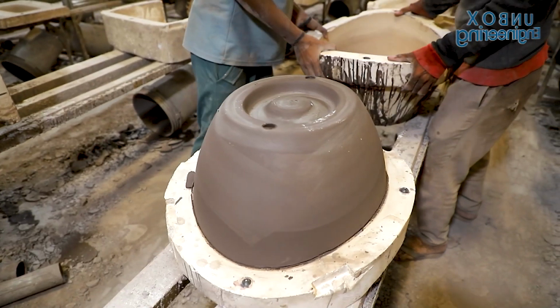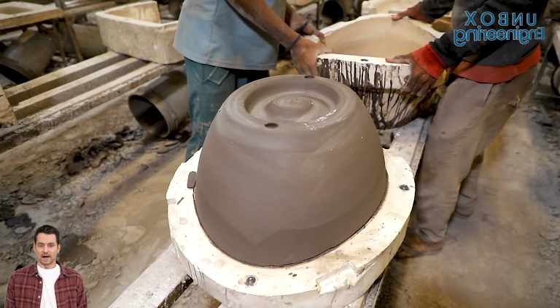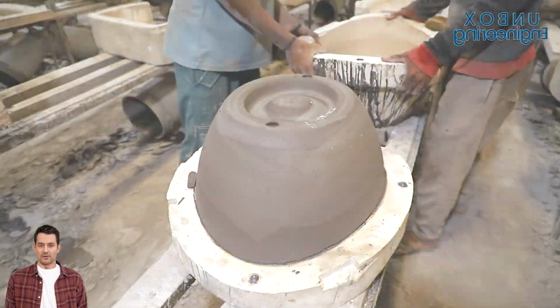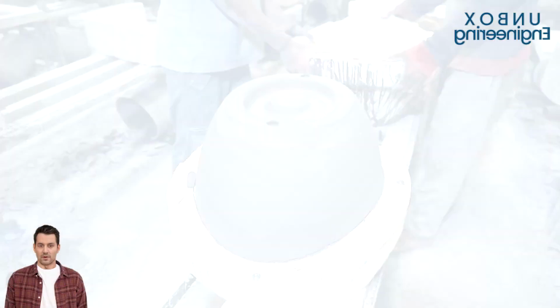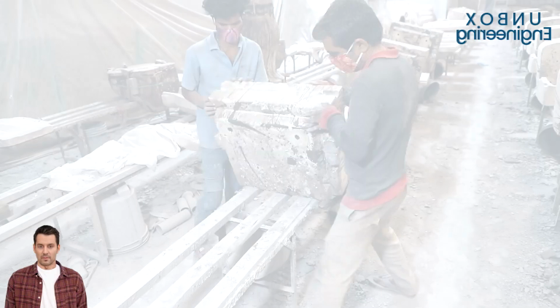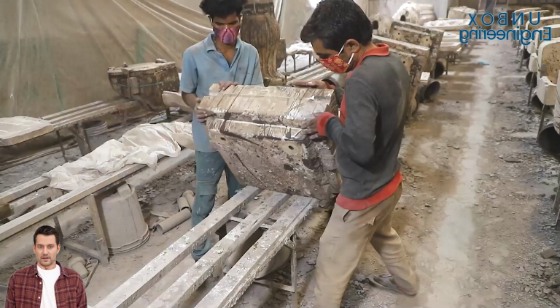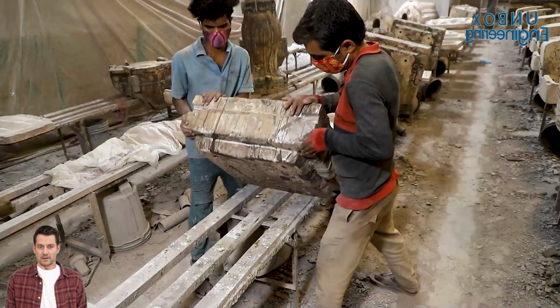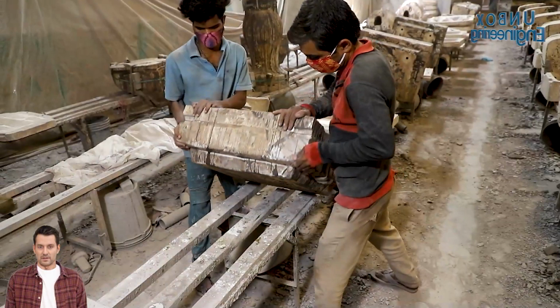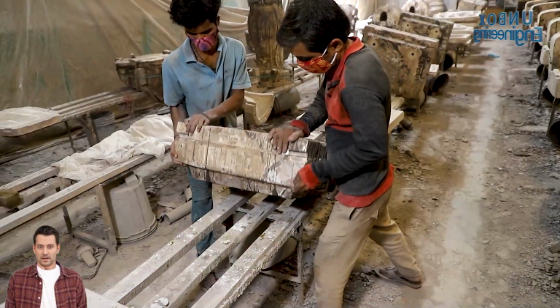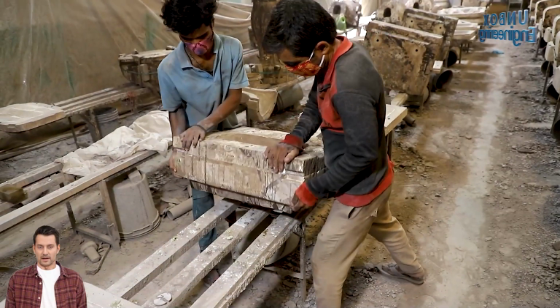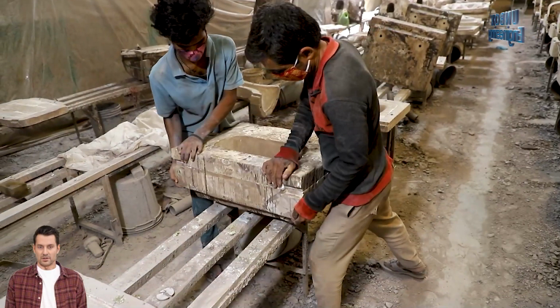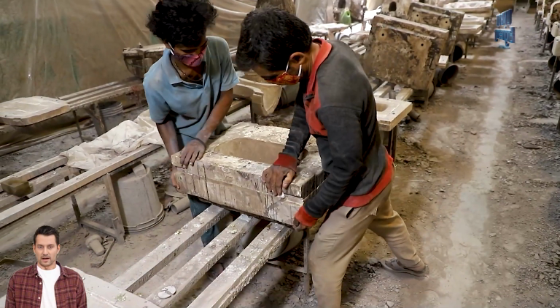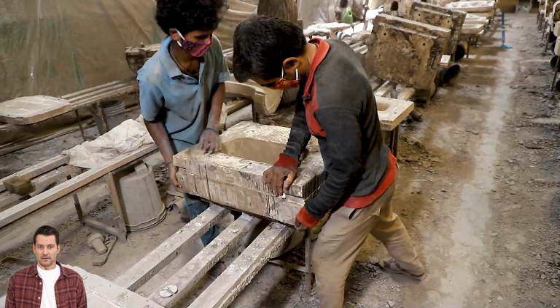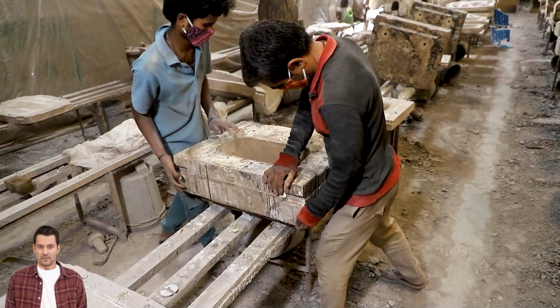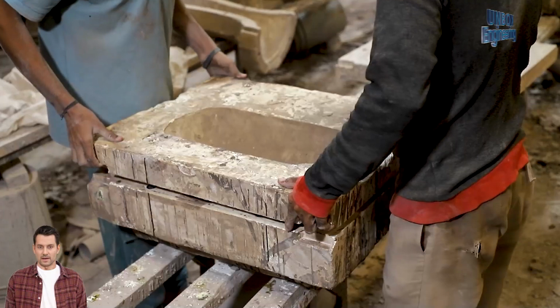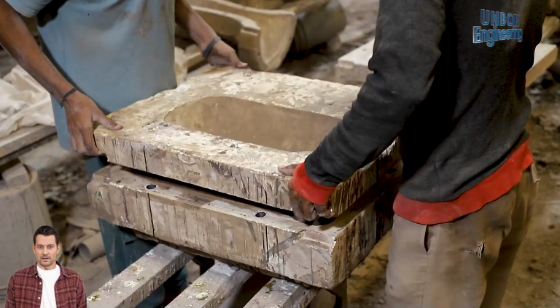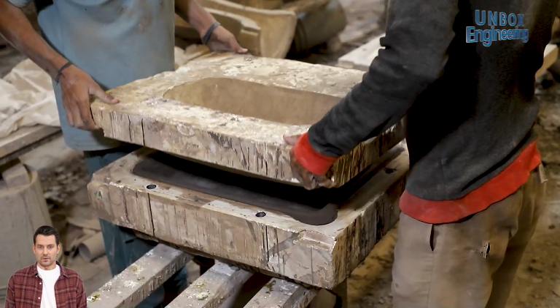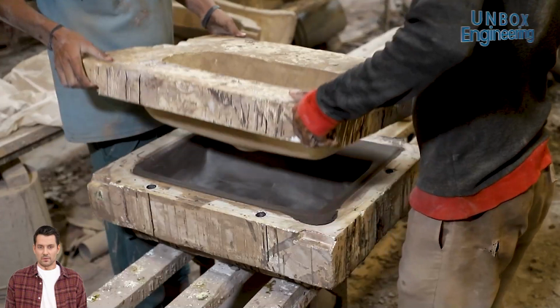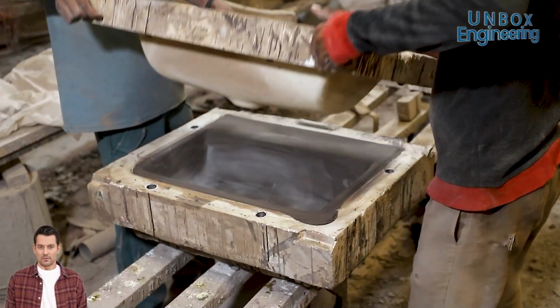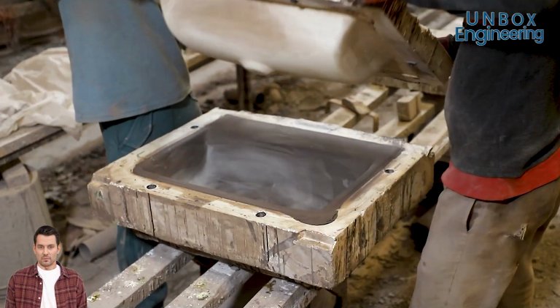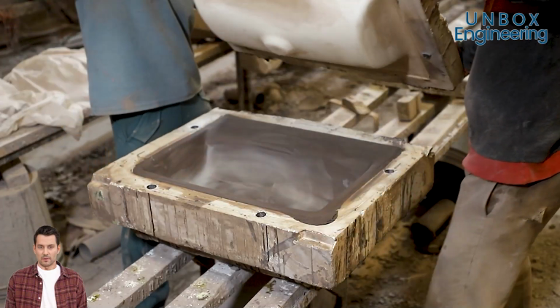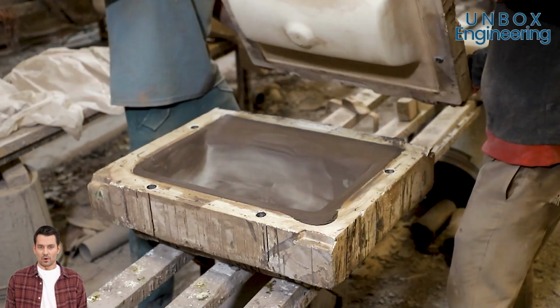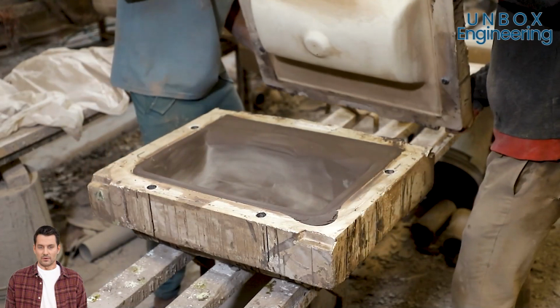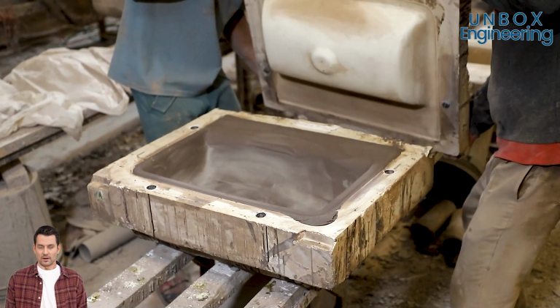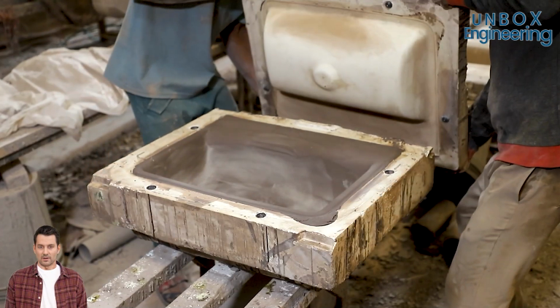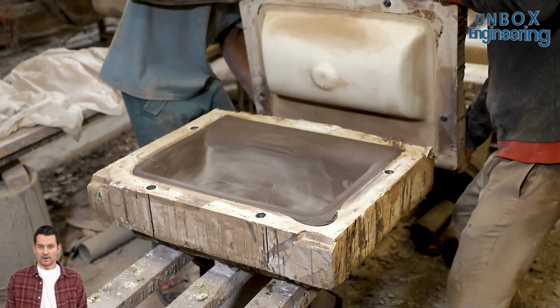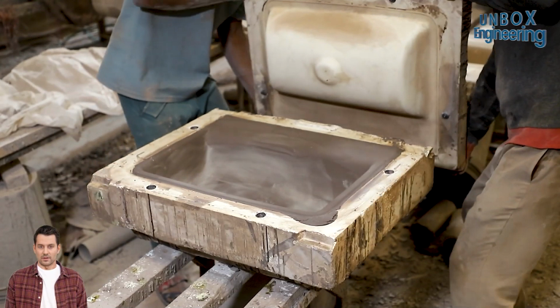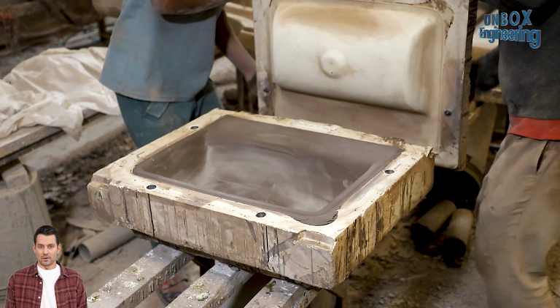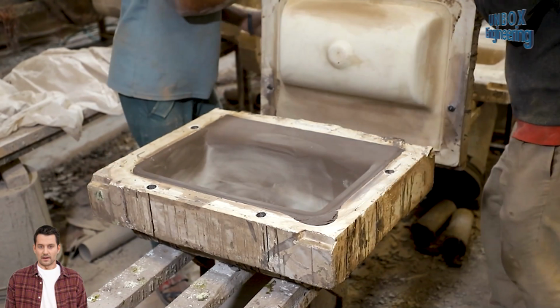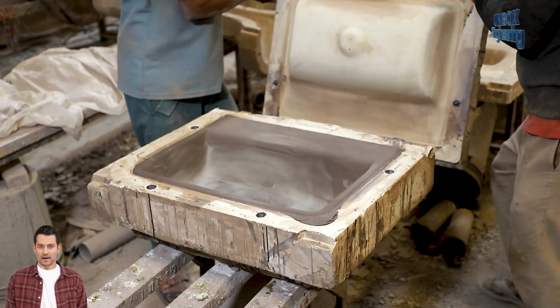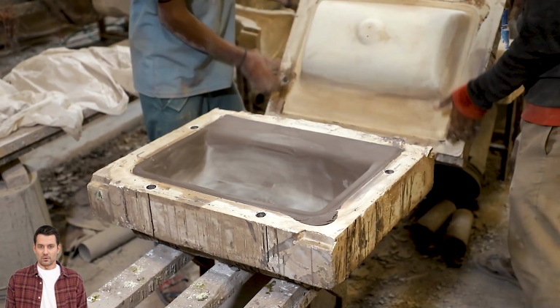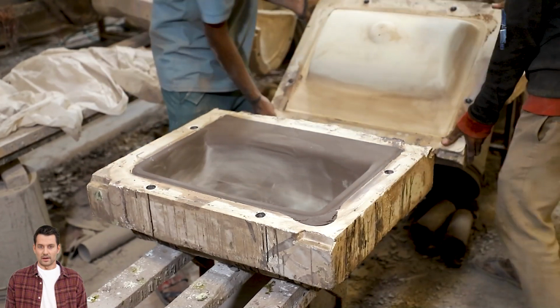After the basin has taken shape, it is removed from the mold and allowed to dry naturally.